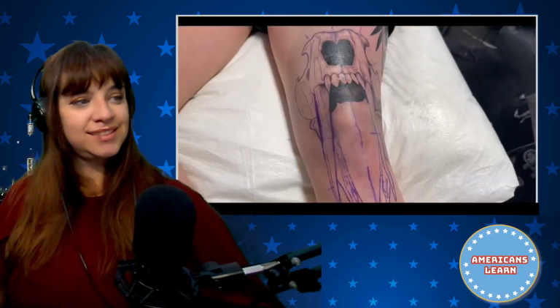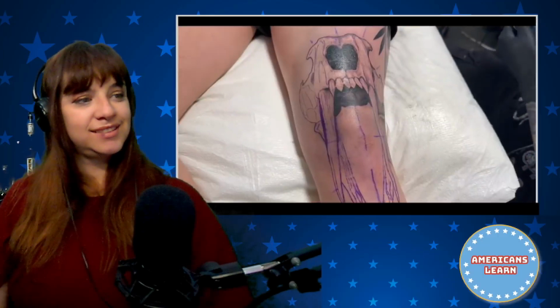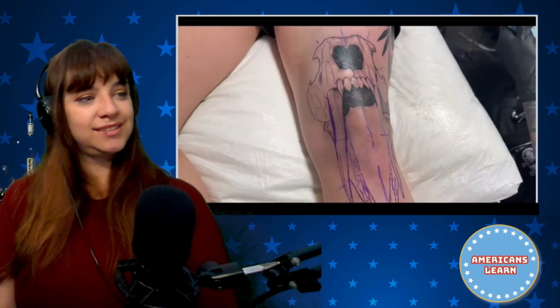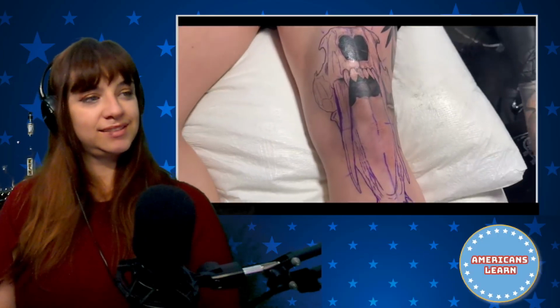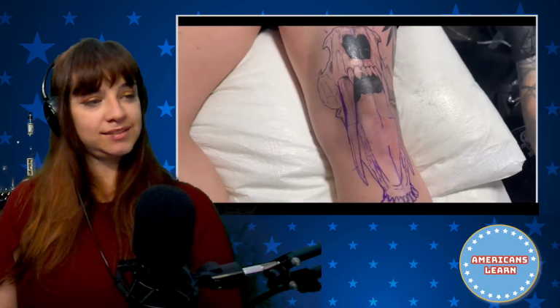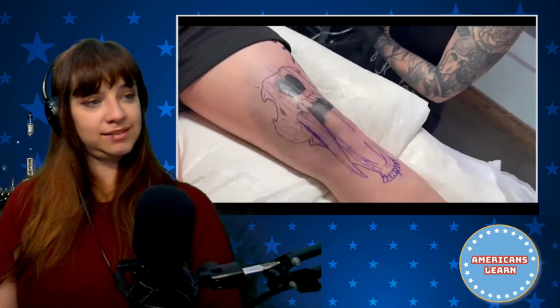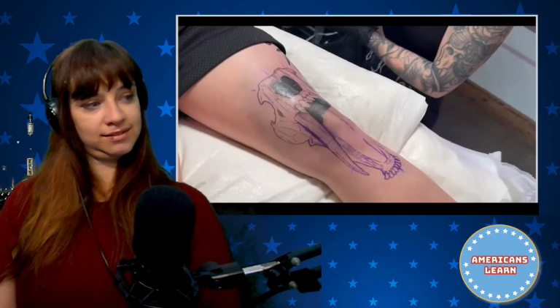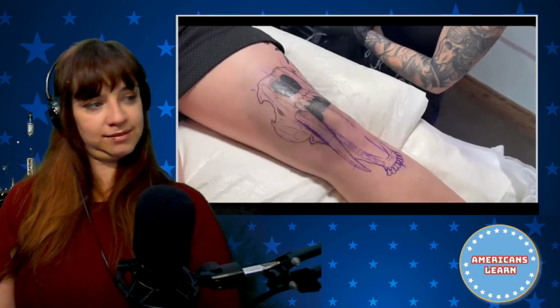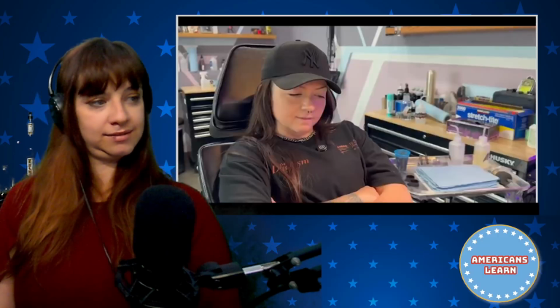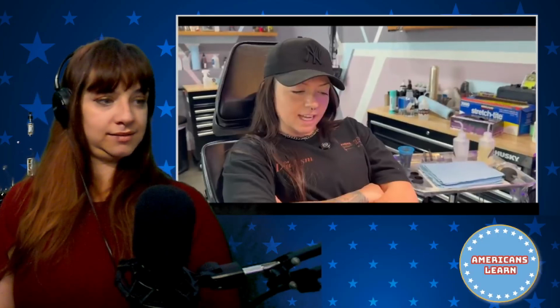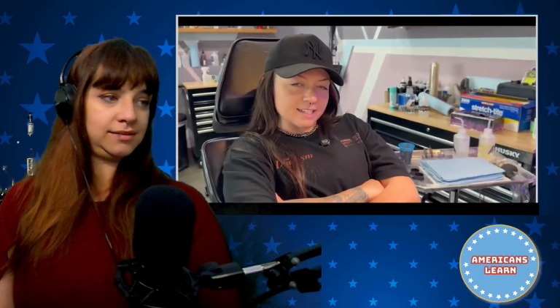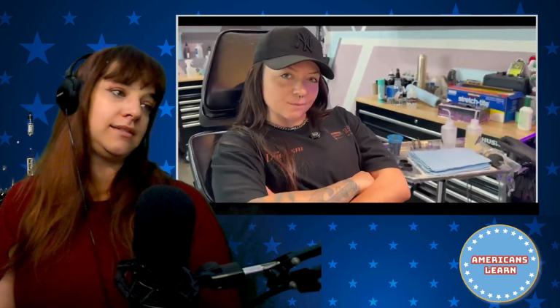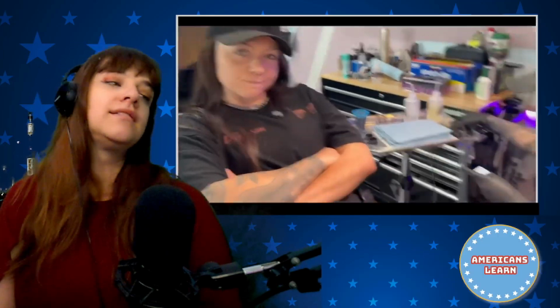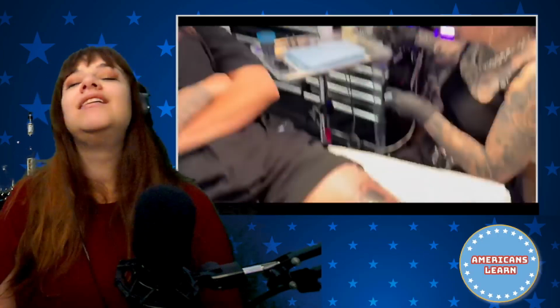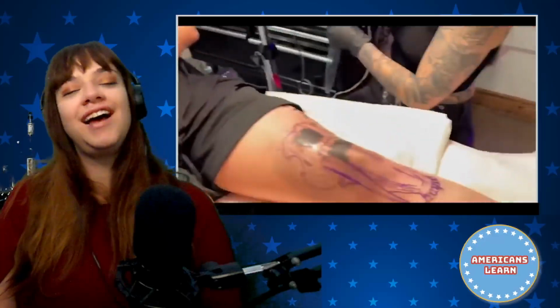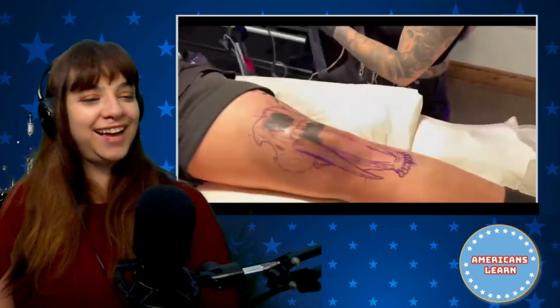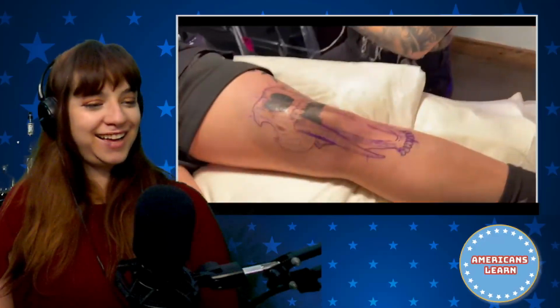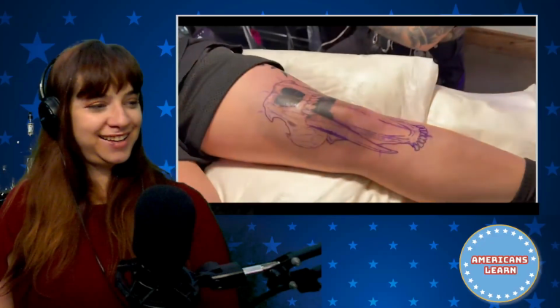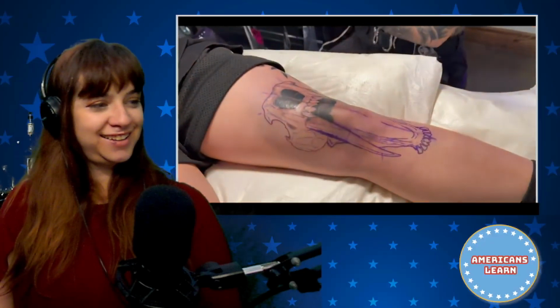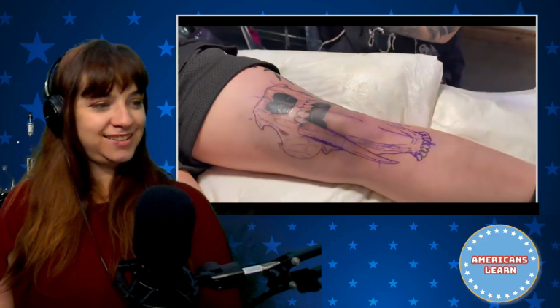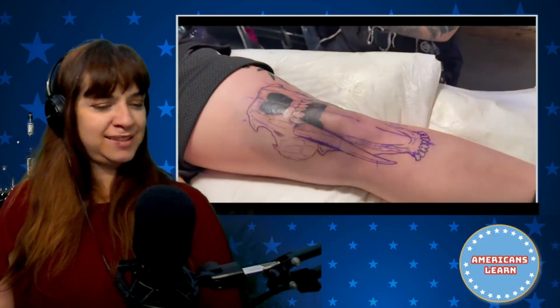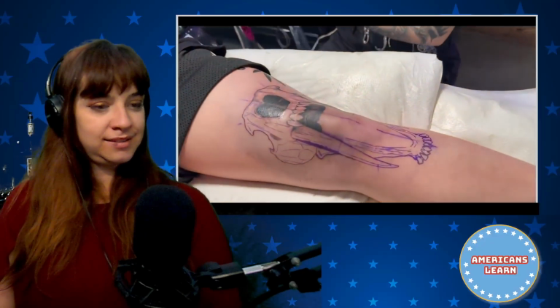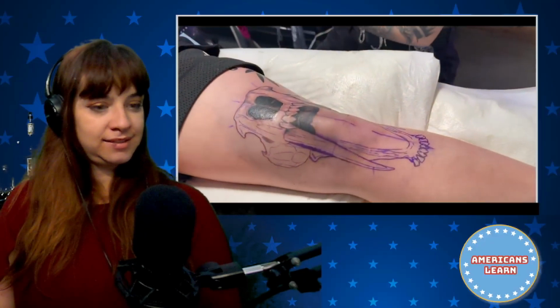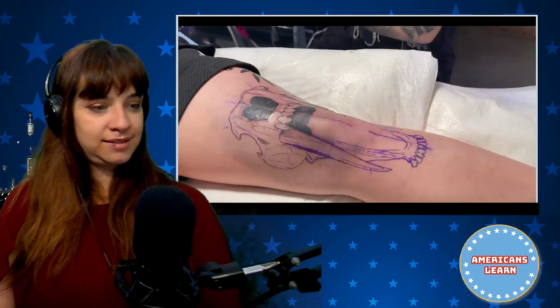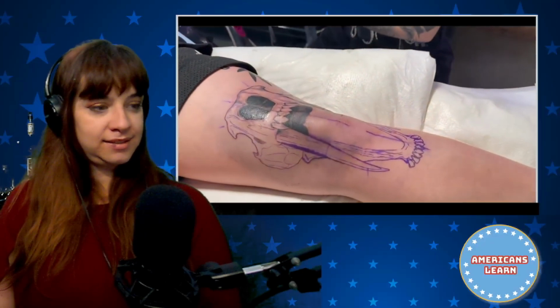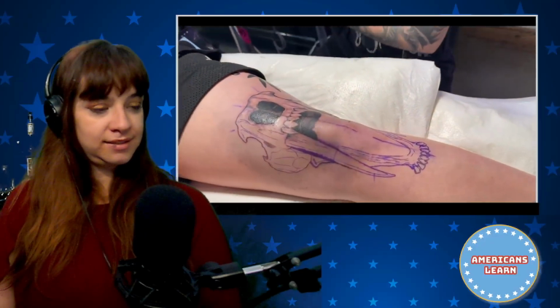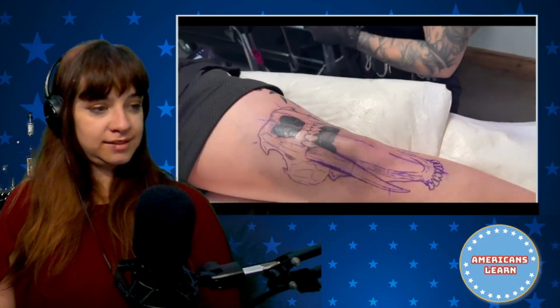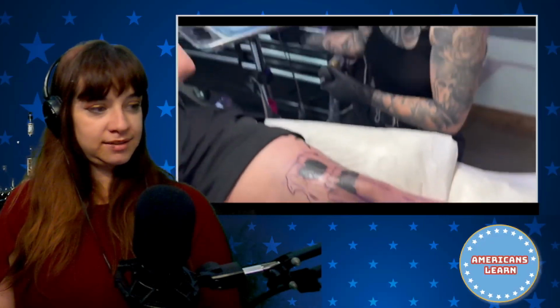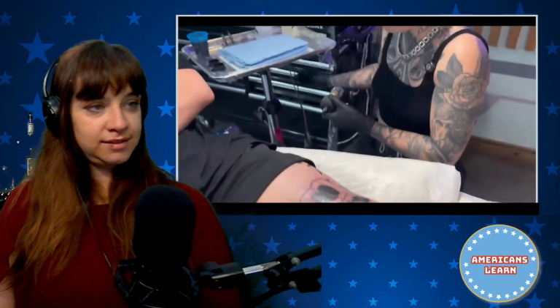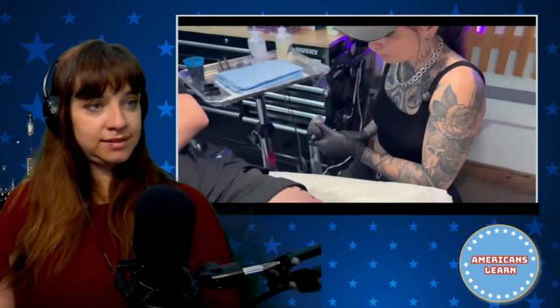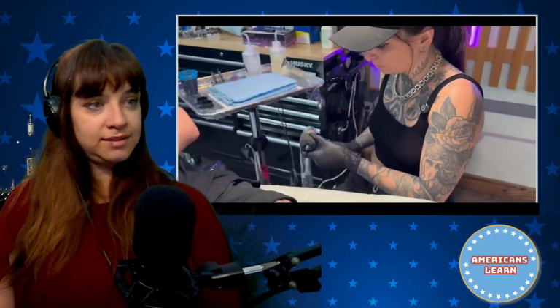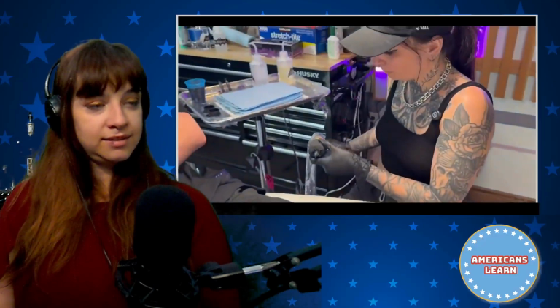It's Diego! Is that his name? I guess so. Diego is arguably the most famous saber tooth tiger — from Ice Age.